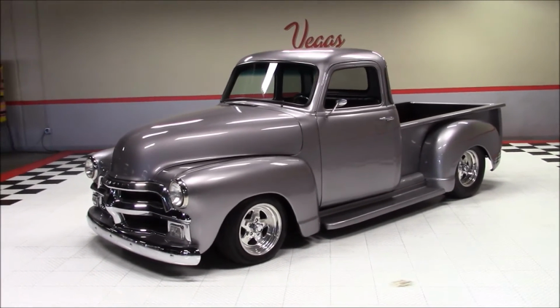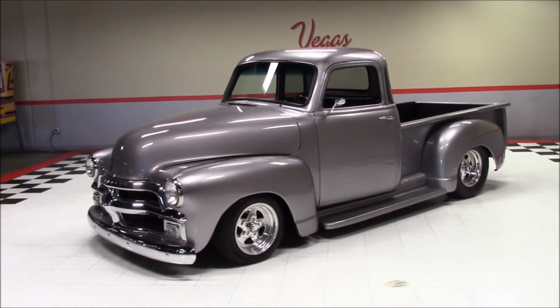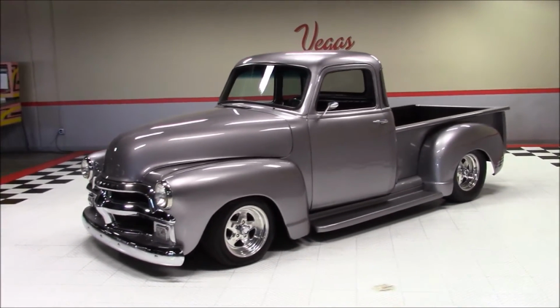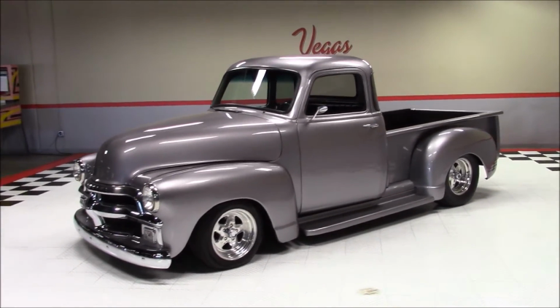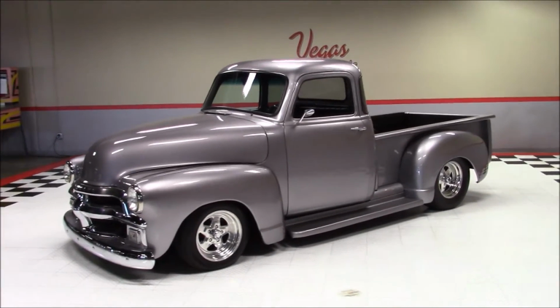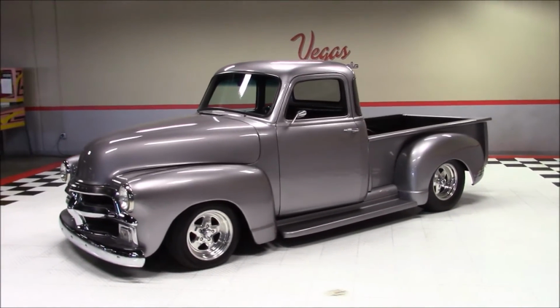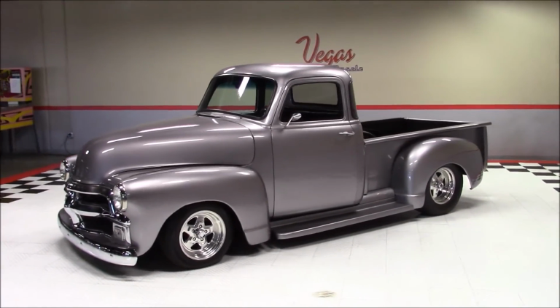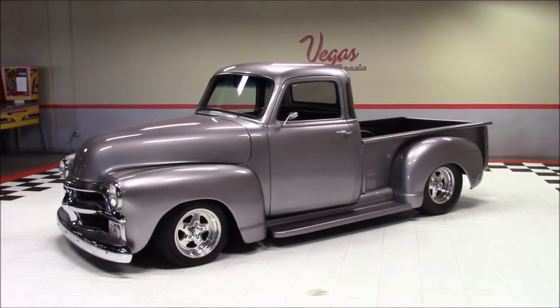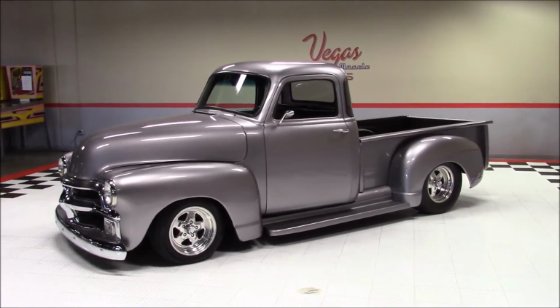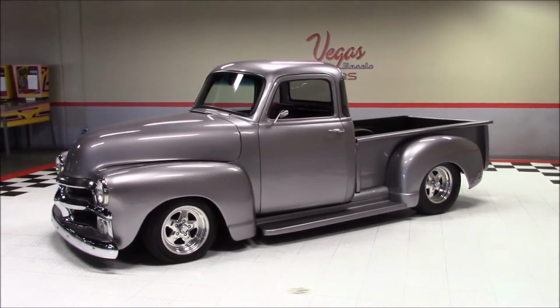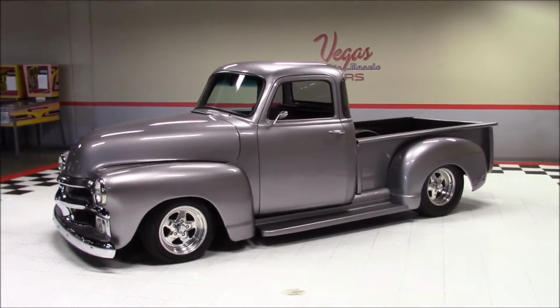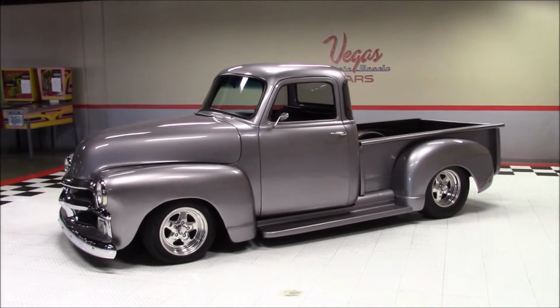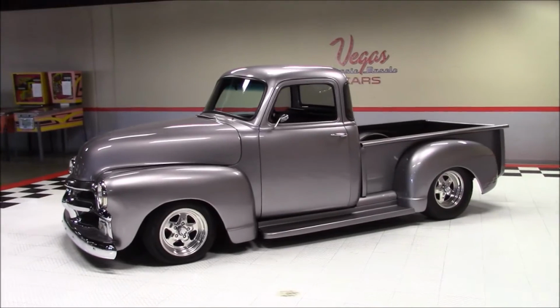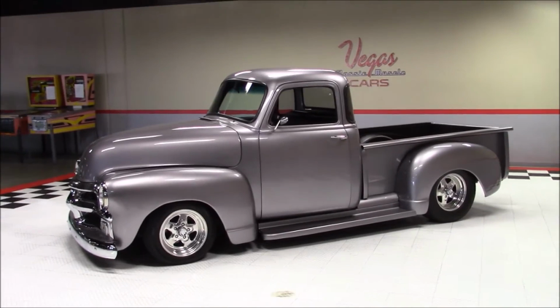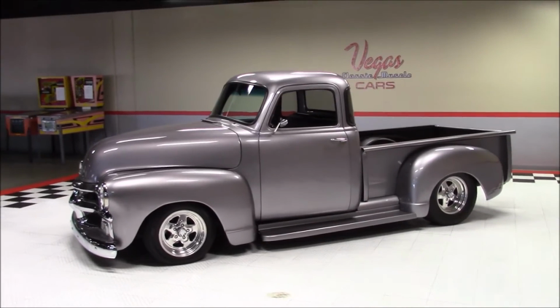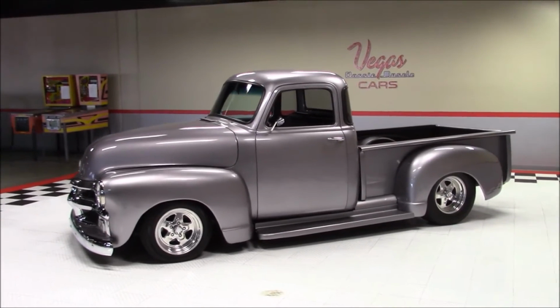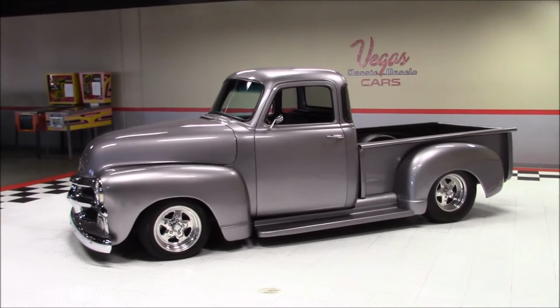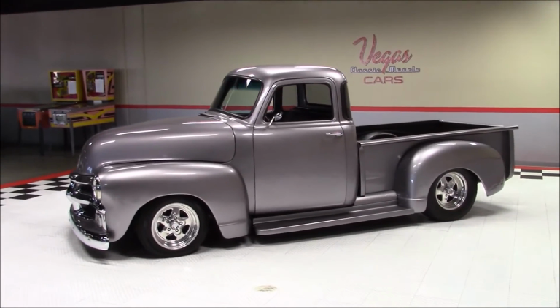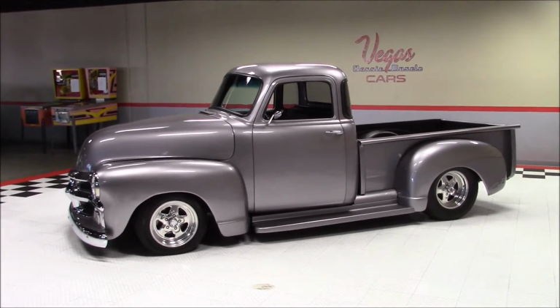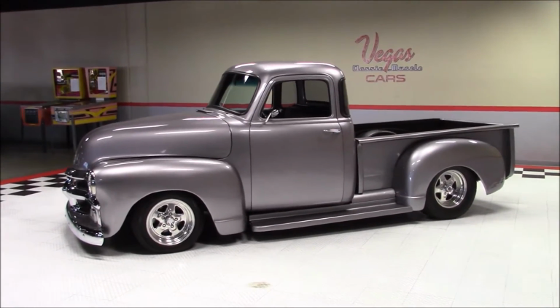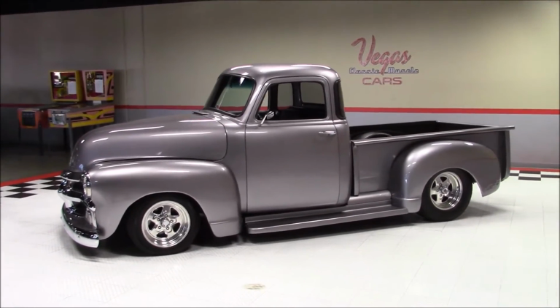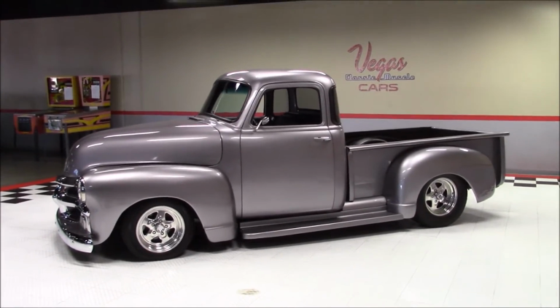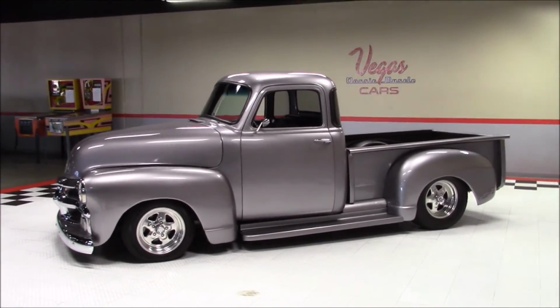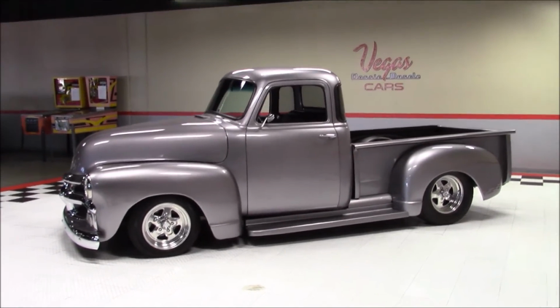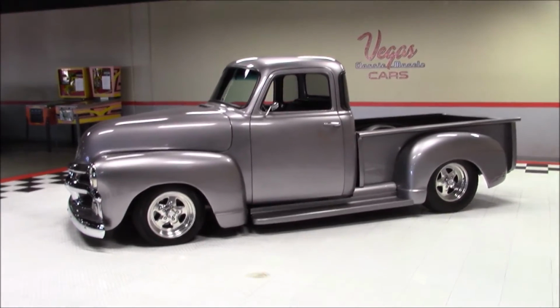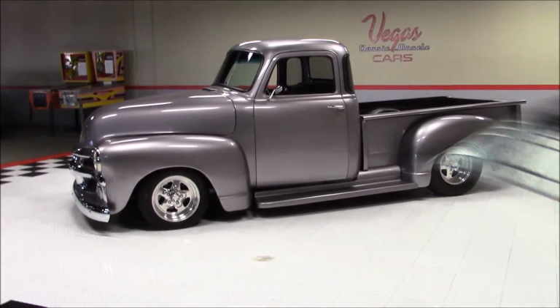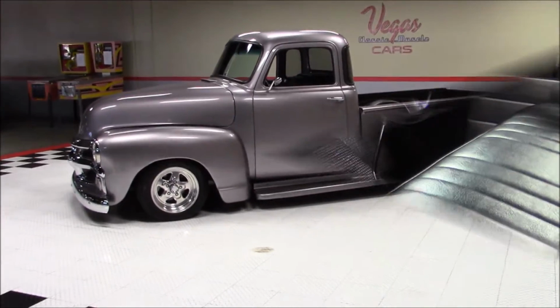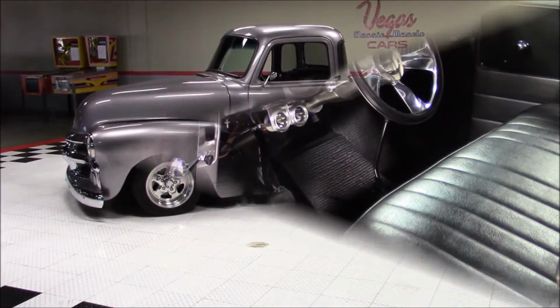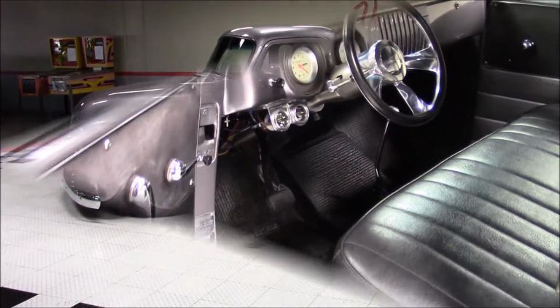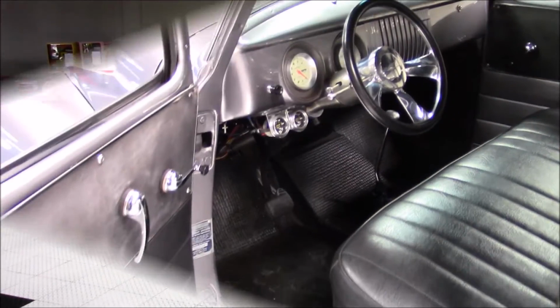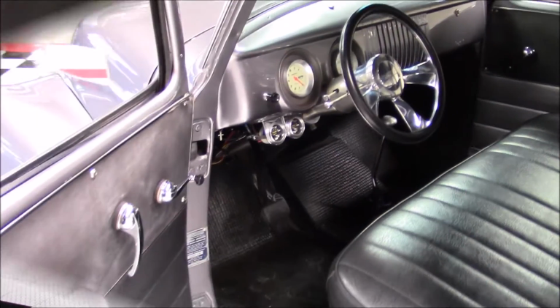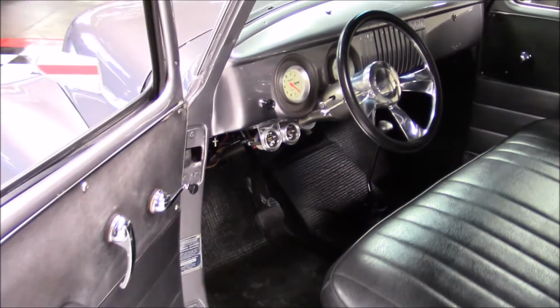The engine also features jet-hot coated headers, MSD ignition, and a K&N air filter.